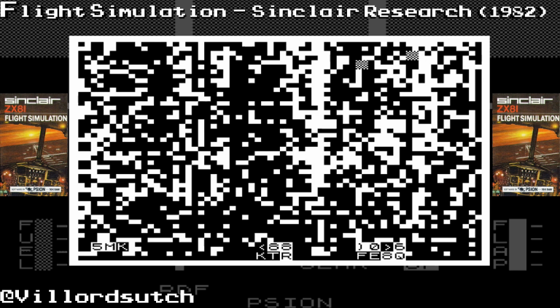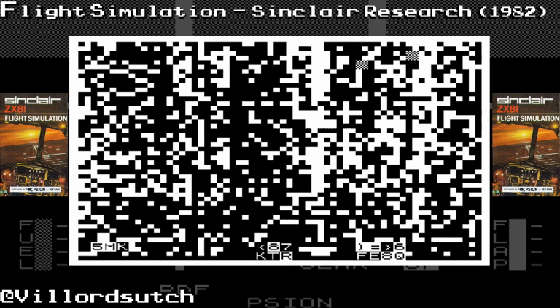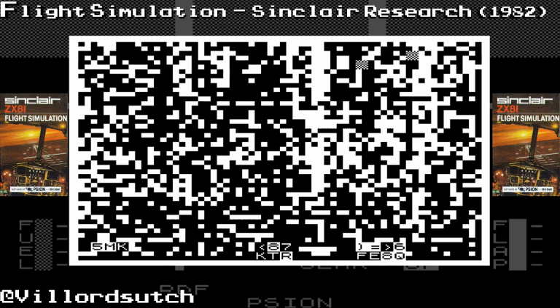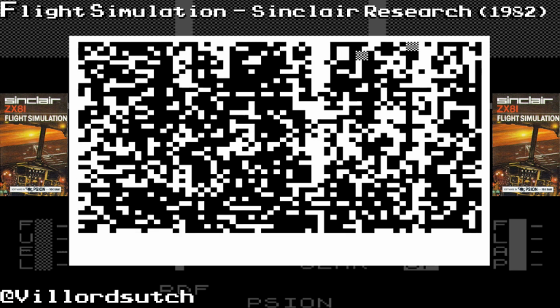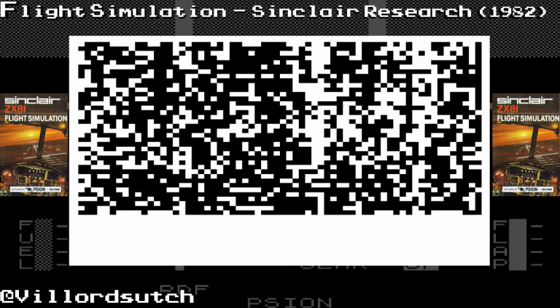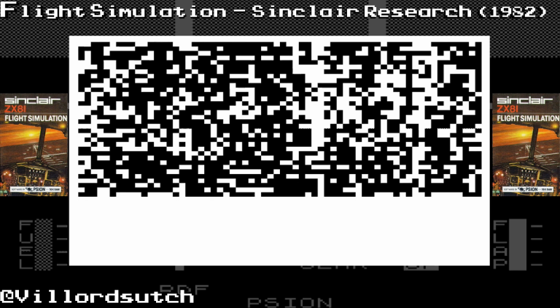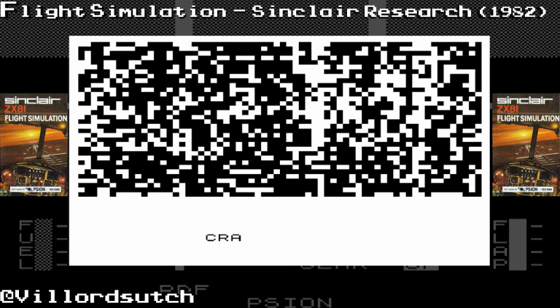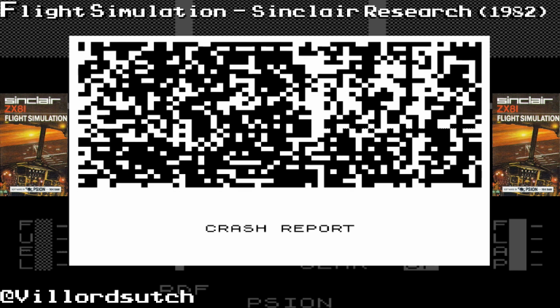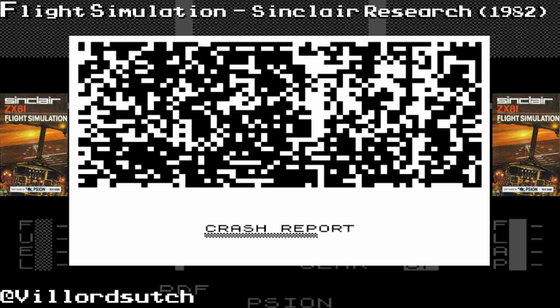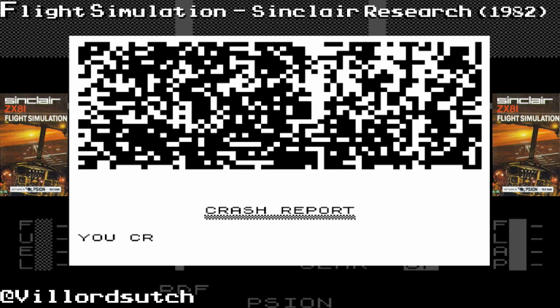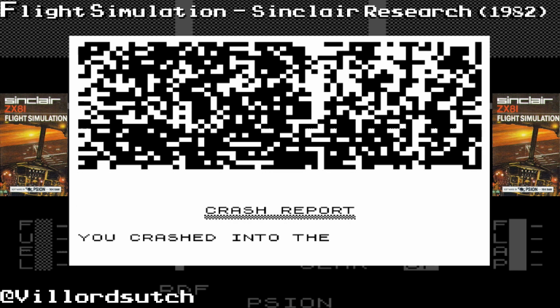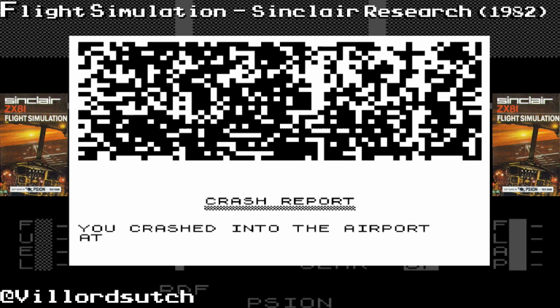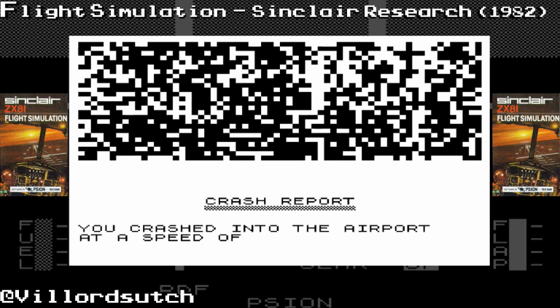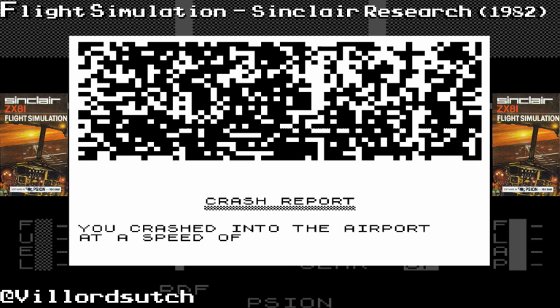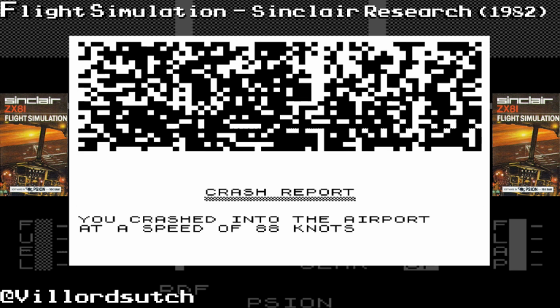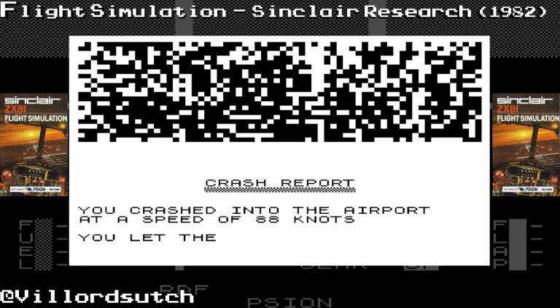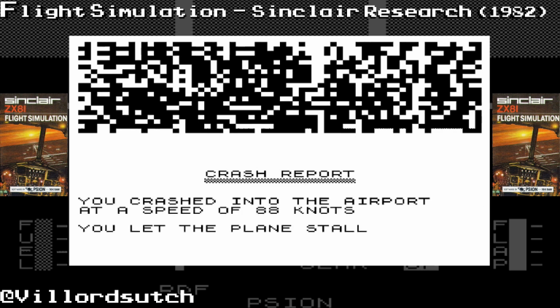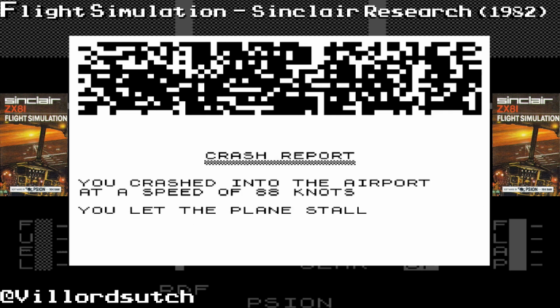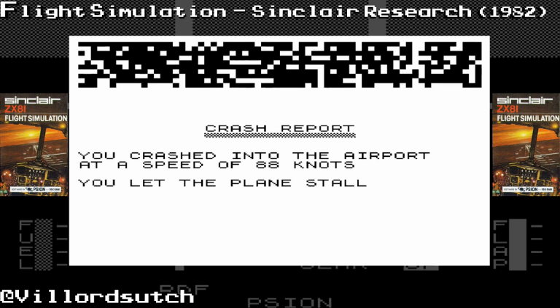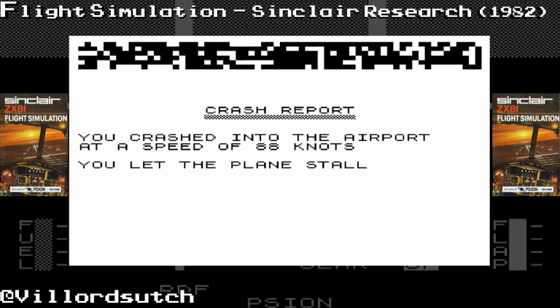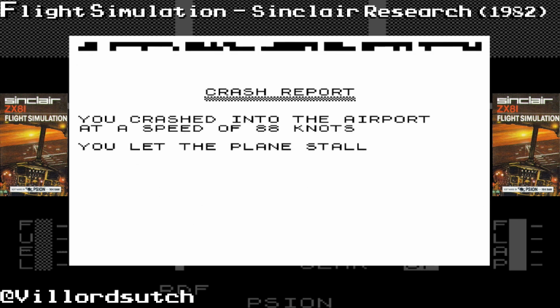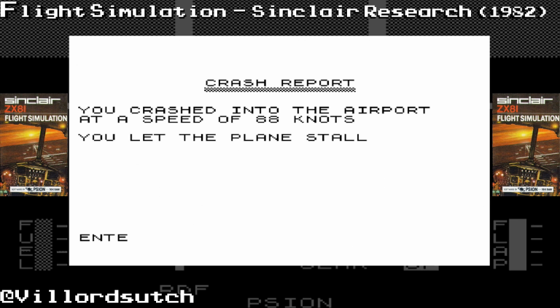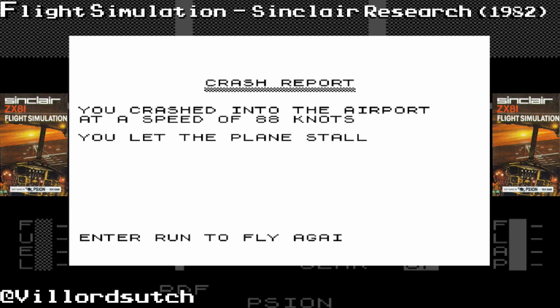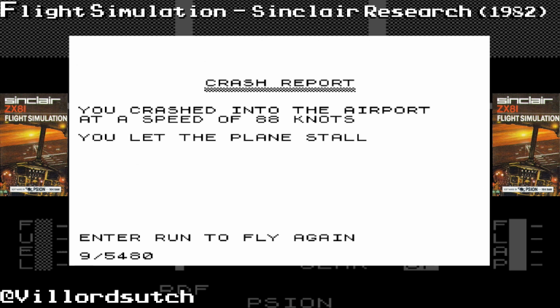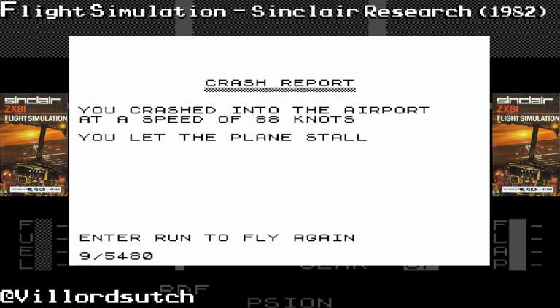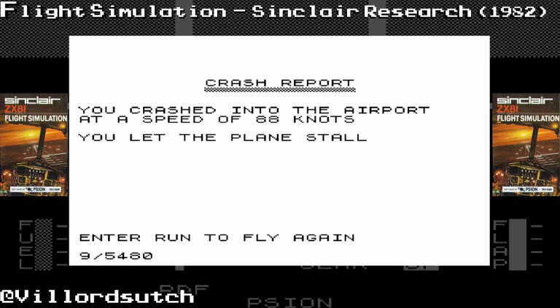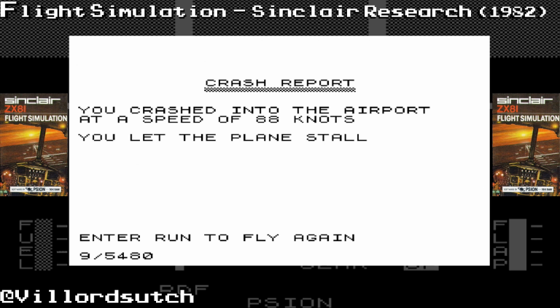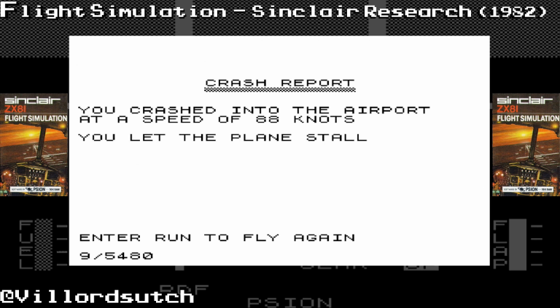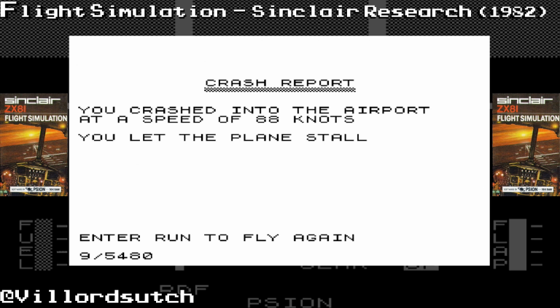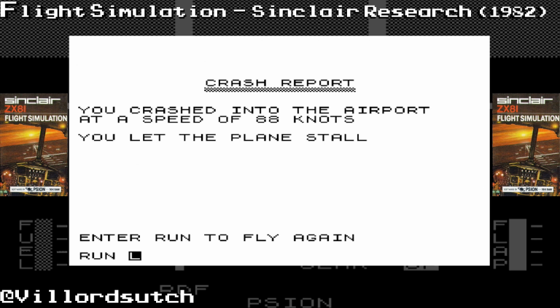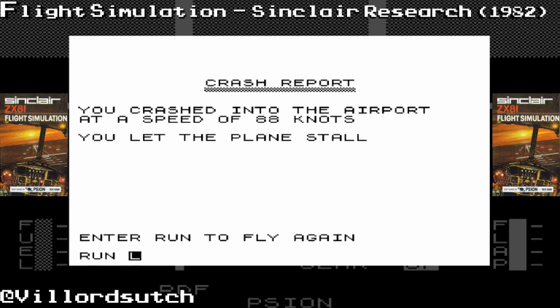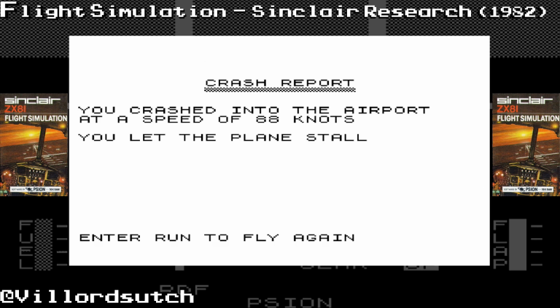The height is lower than before. Crash report — you crashed into the airport at speed of 8. You let the plane stall. I should have sped up a bit.